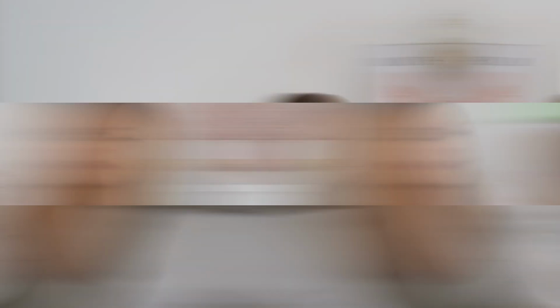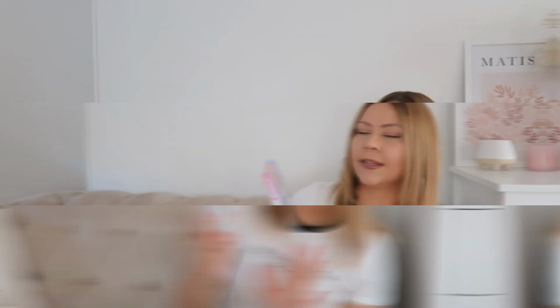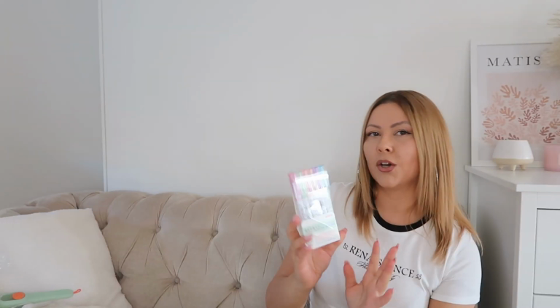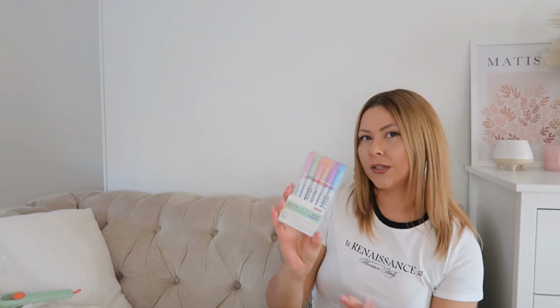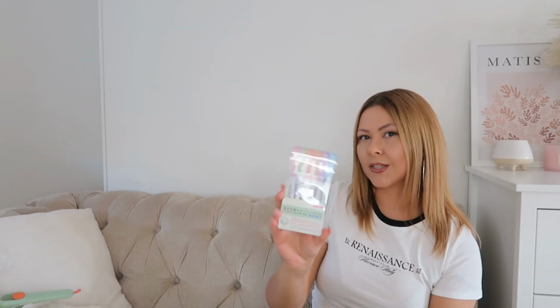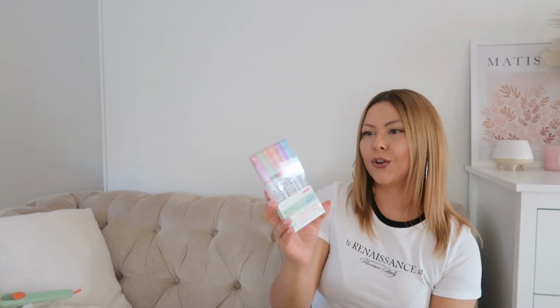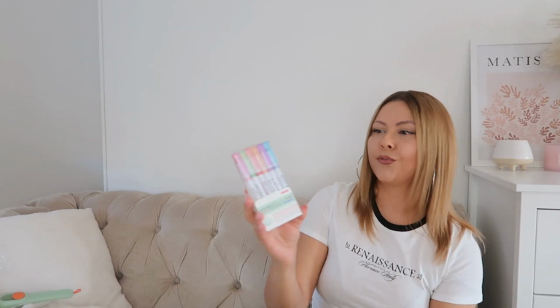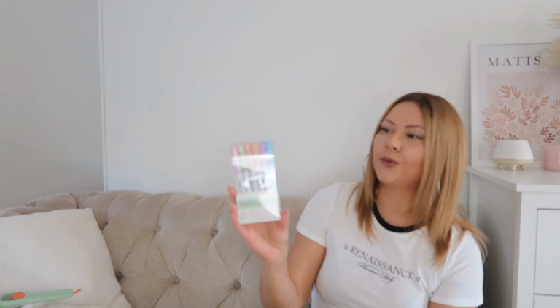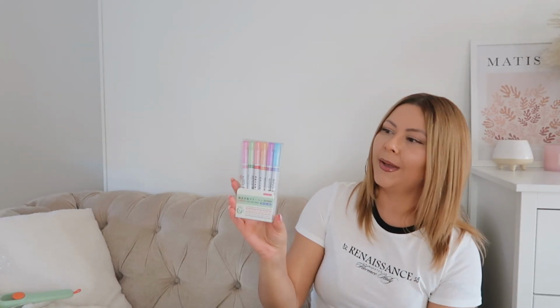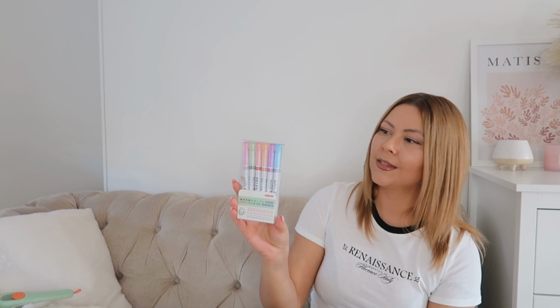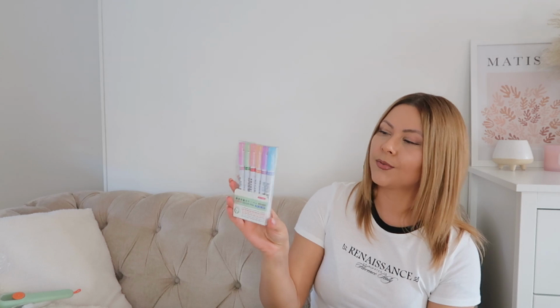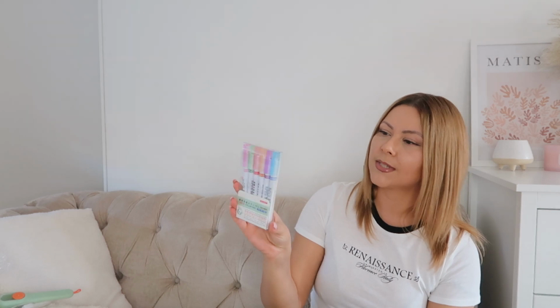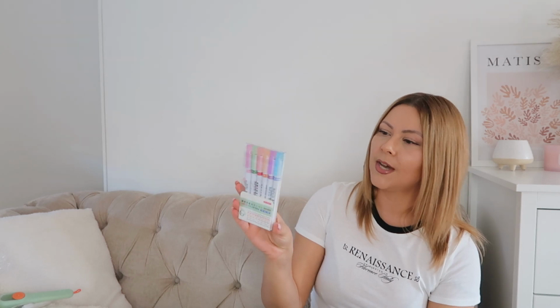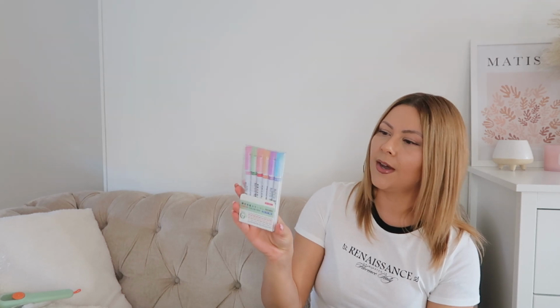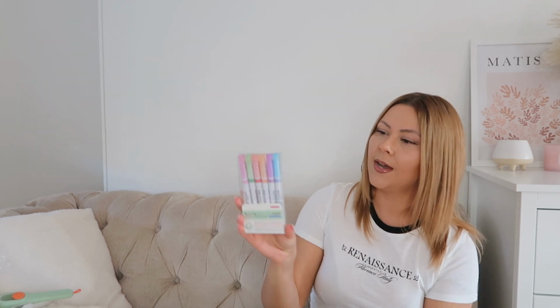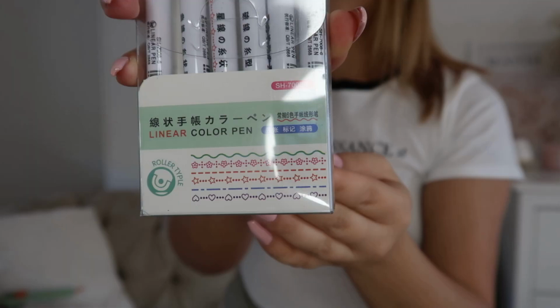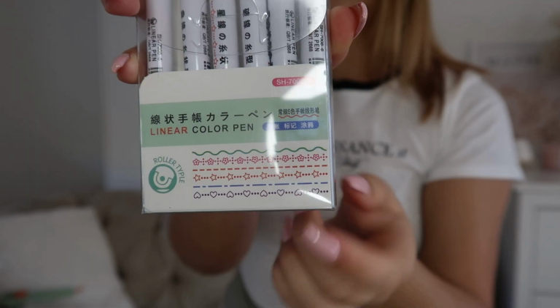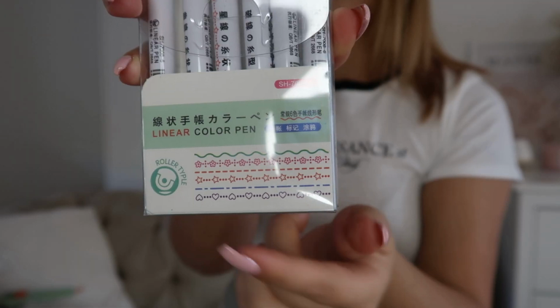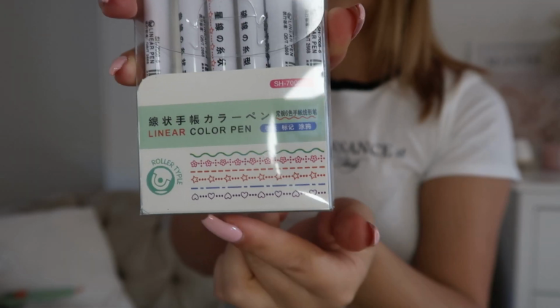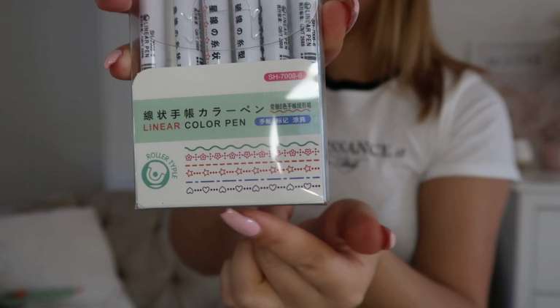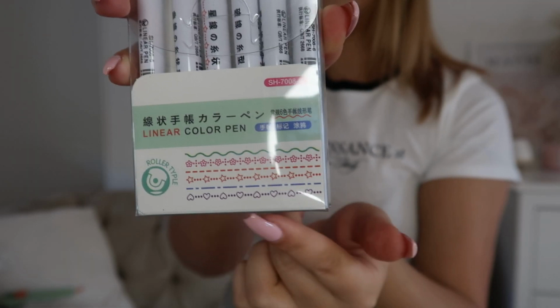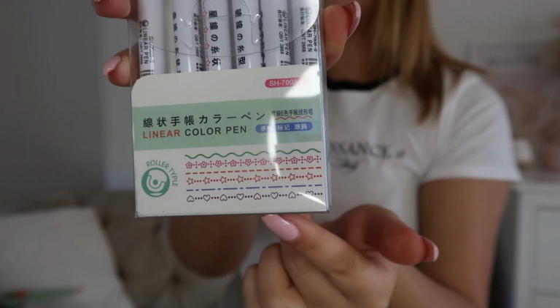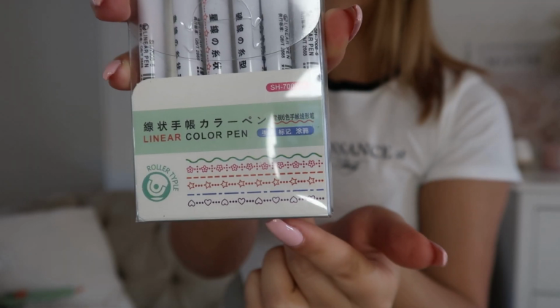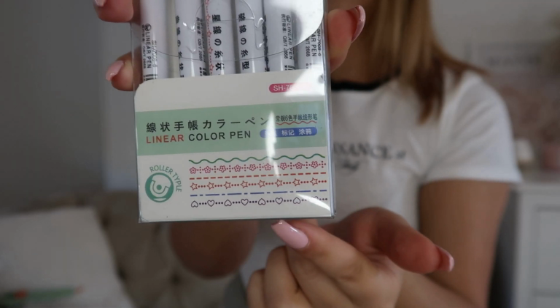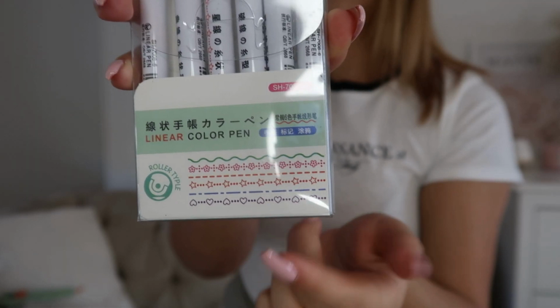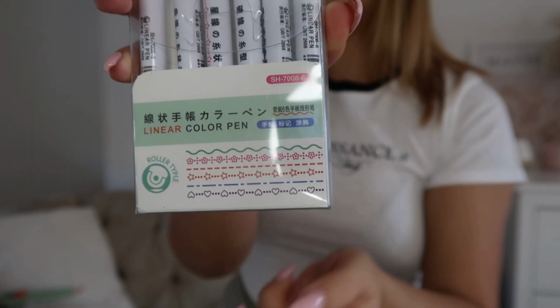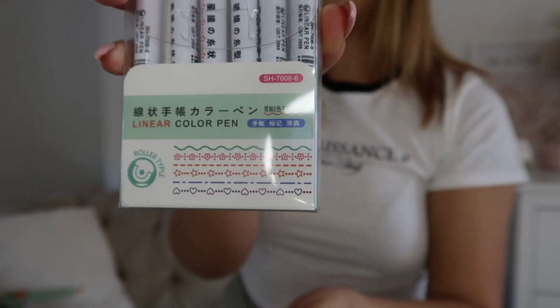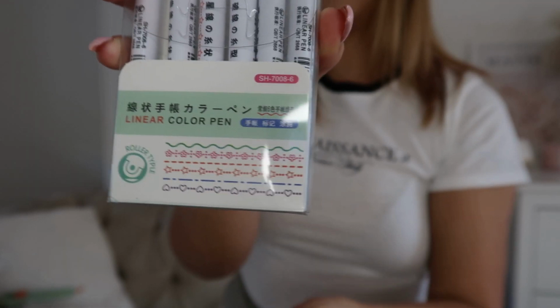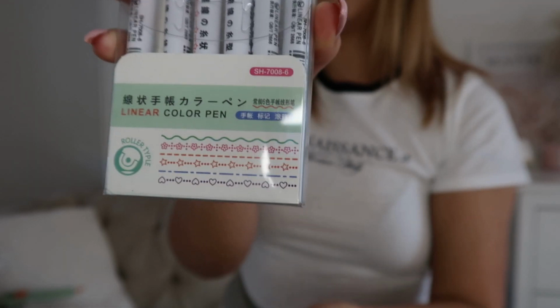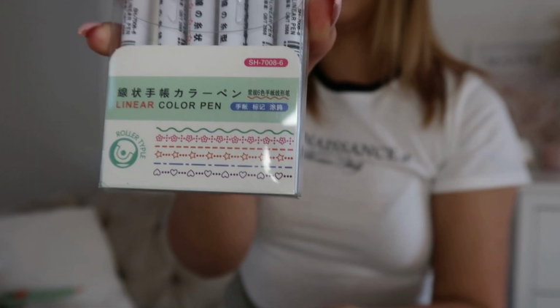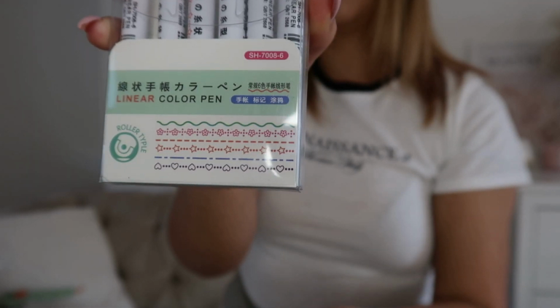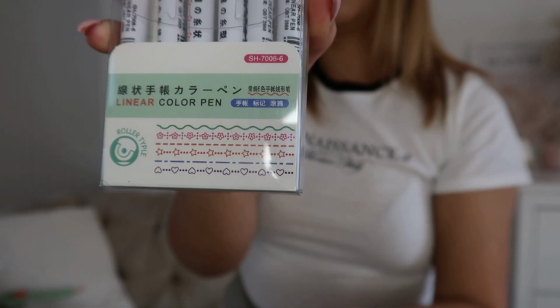And I got these colorful pens for Zara. They basically have all these different kinds of shapes.